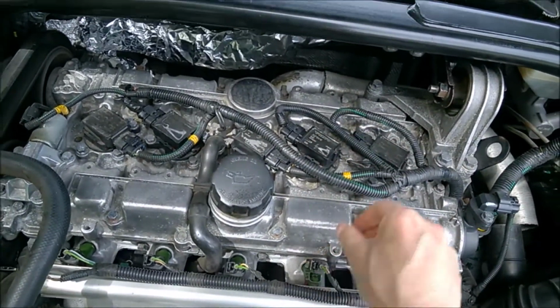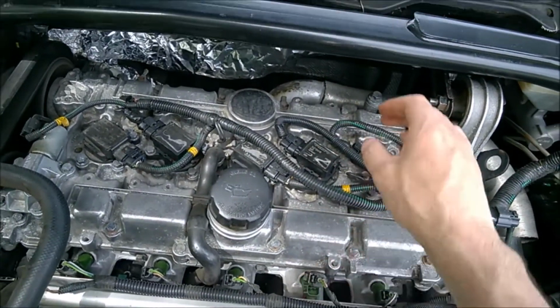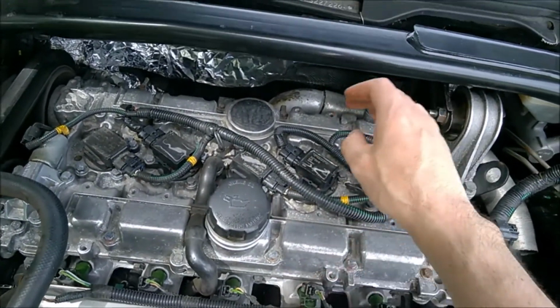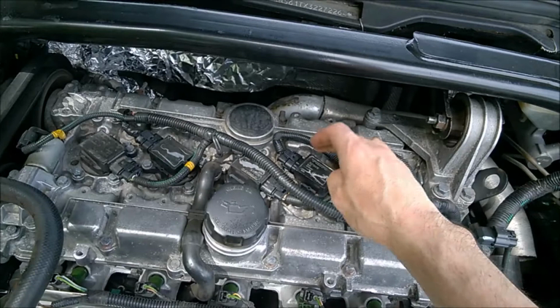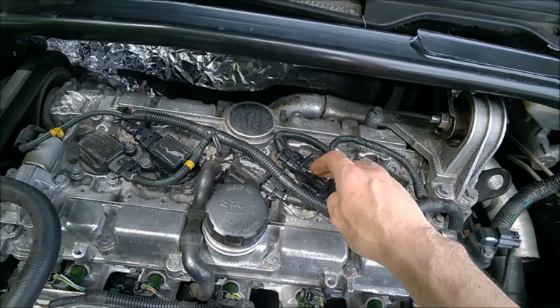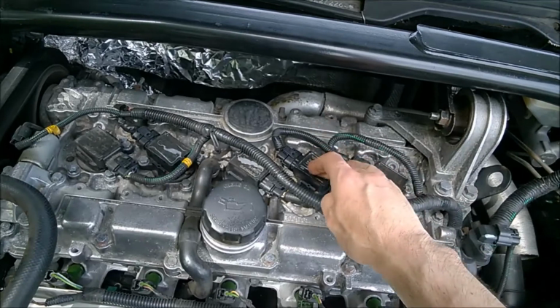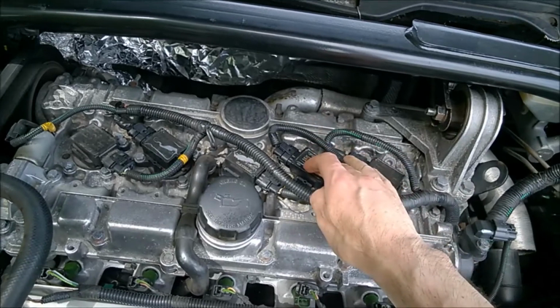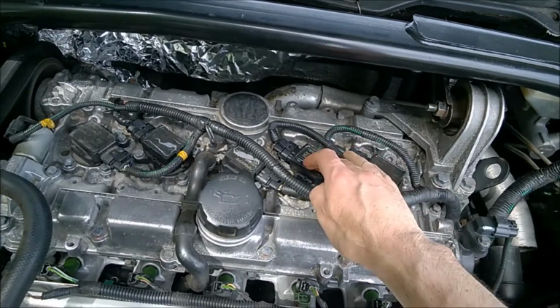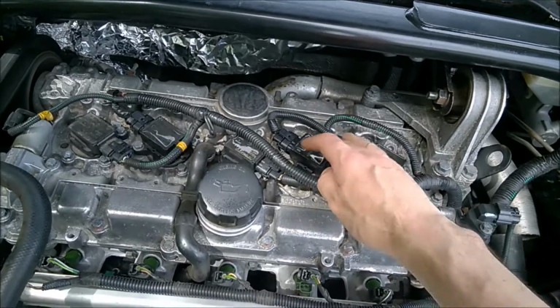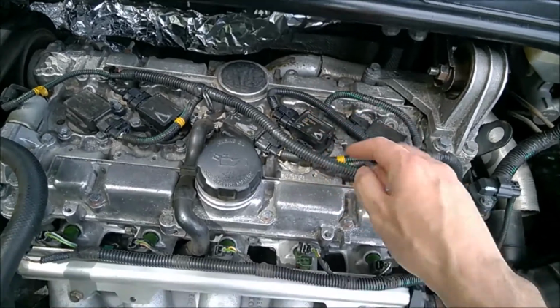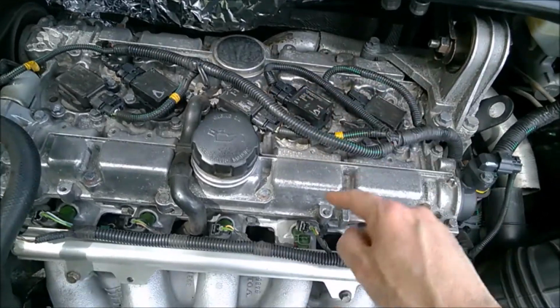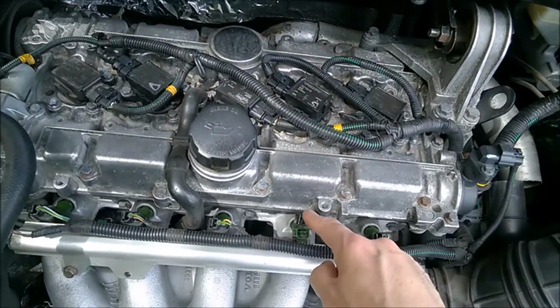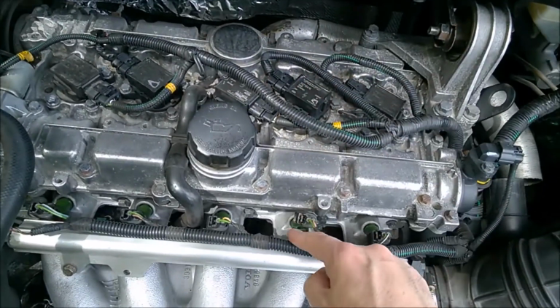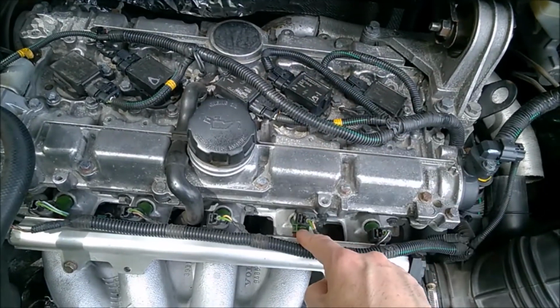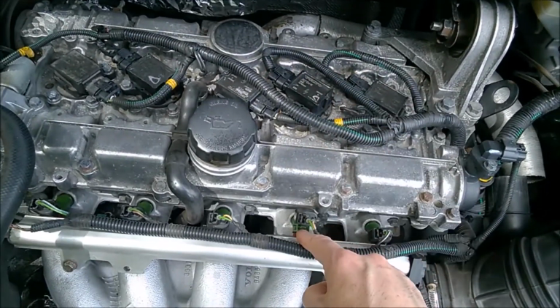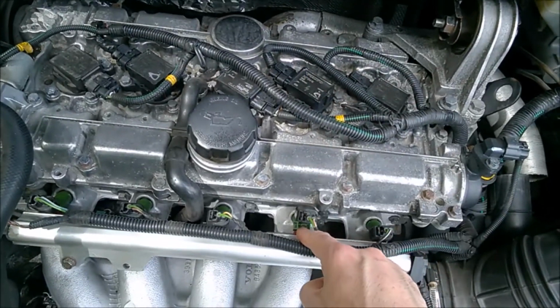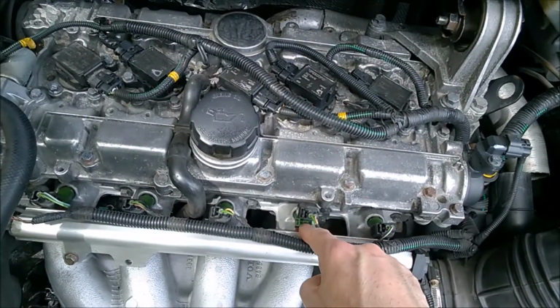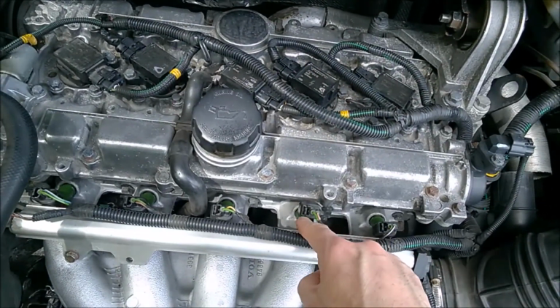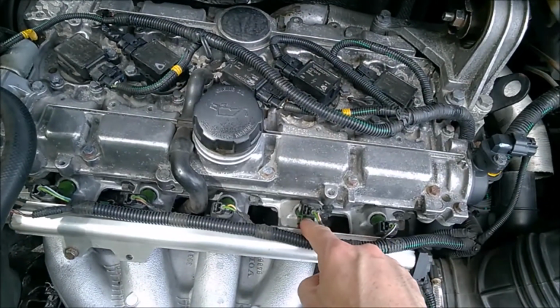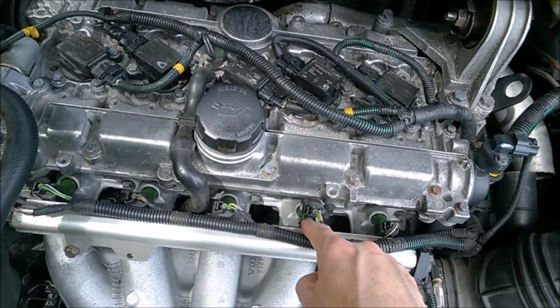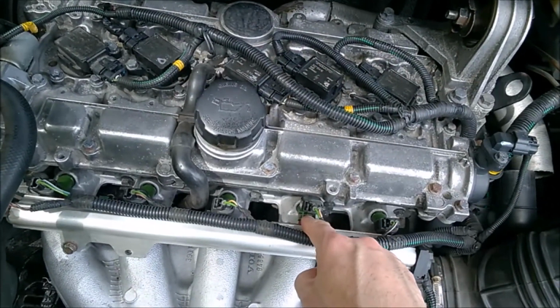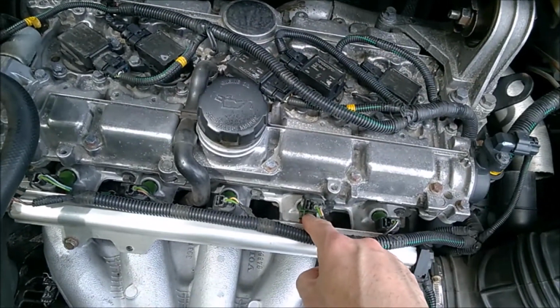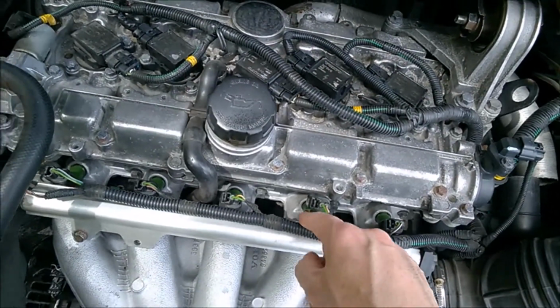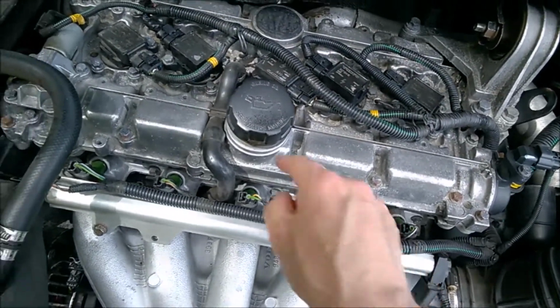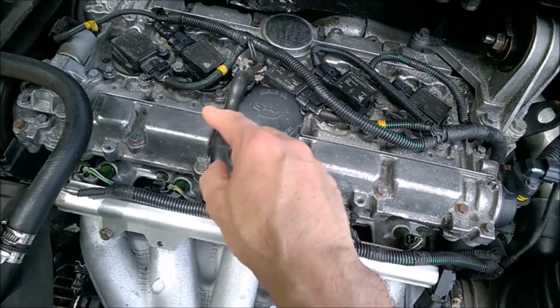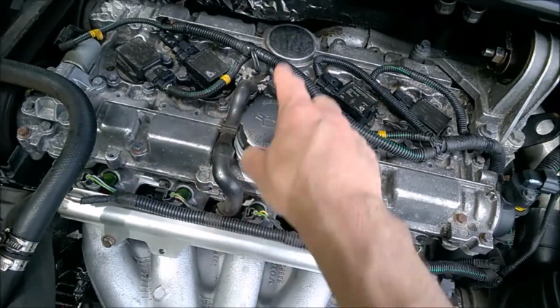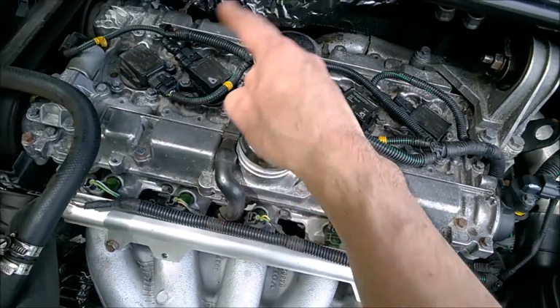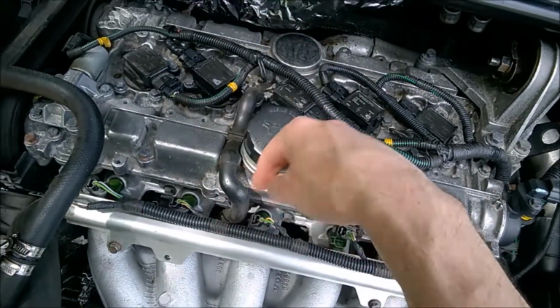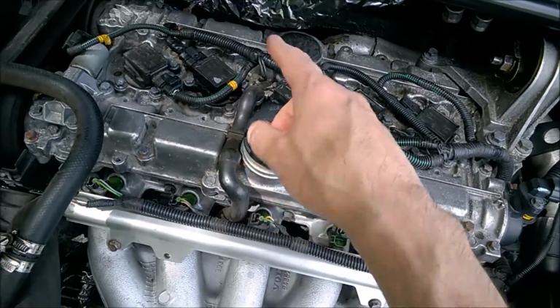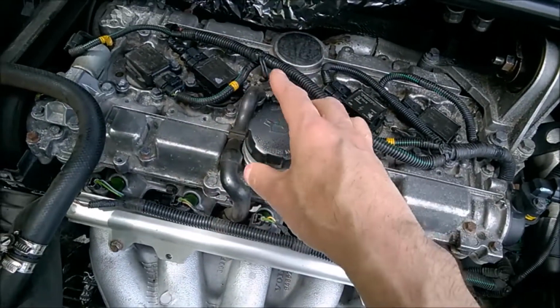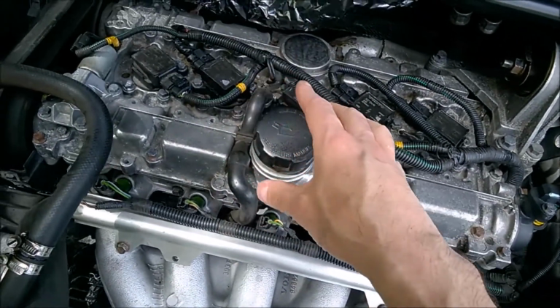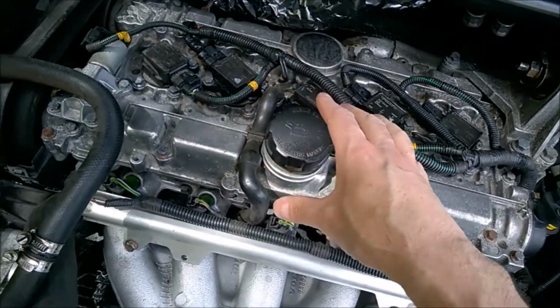That cylinder may have a bad coil, may have a bad spark plug, or may have a bad fuel injector. So let's try the other cylinder.